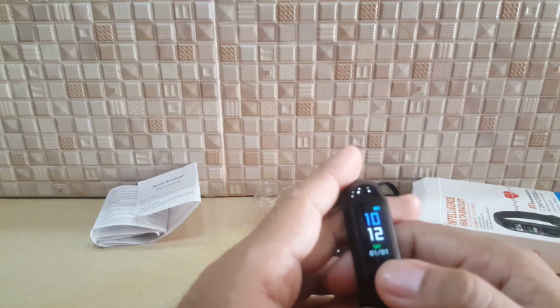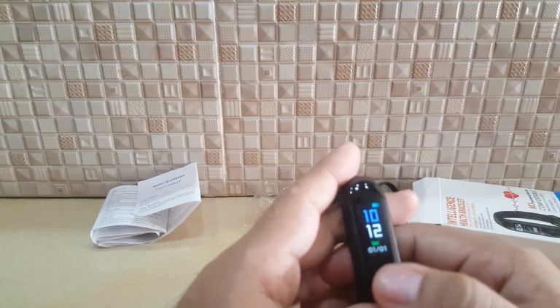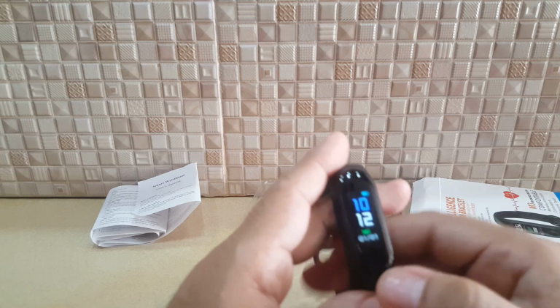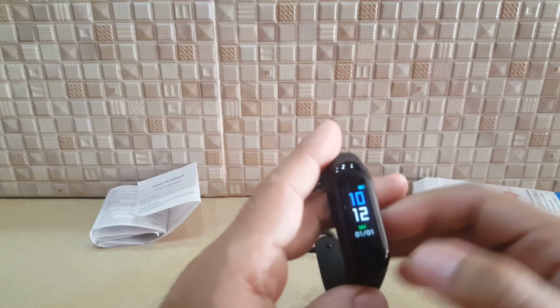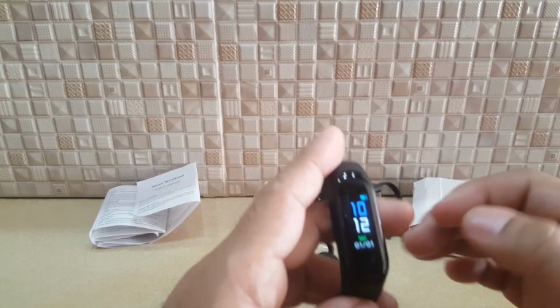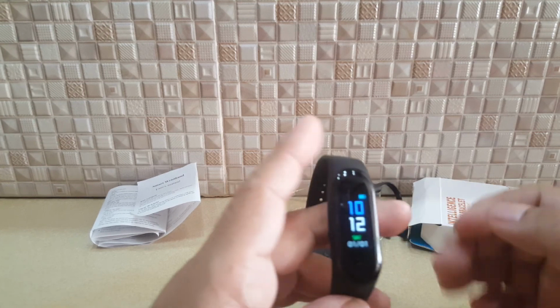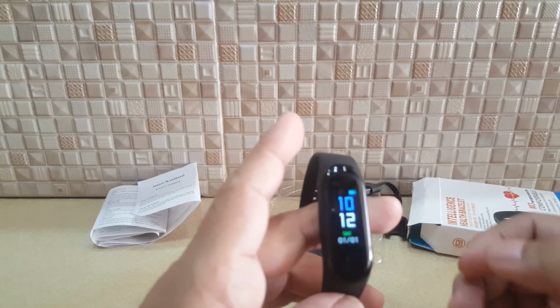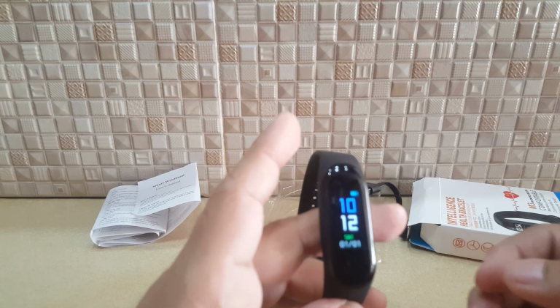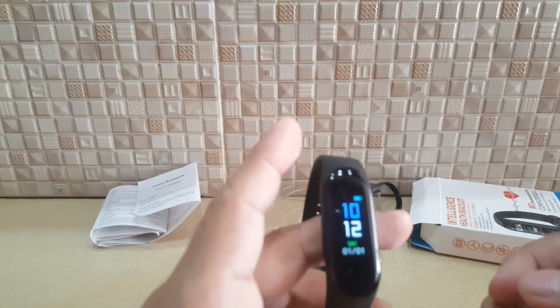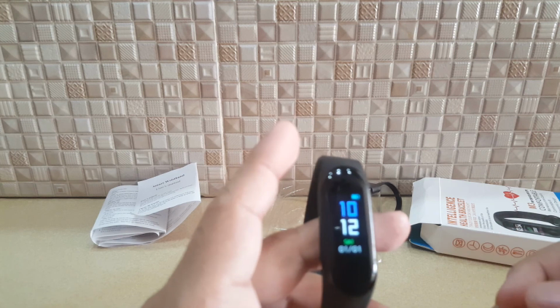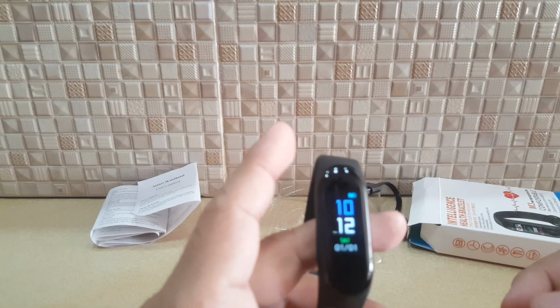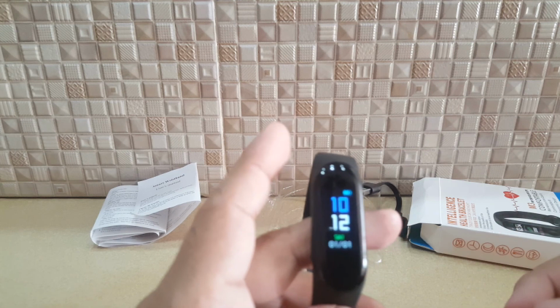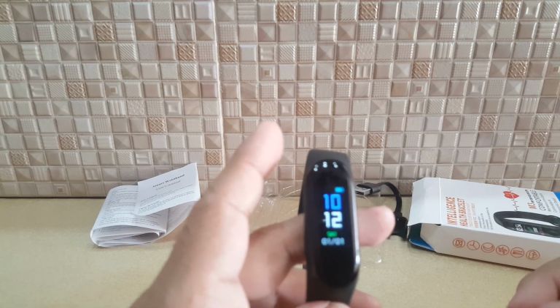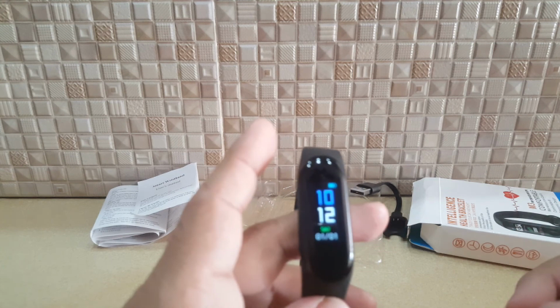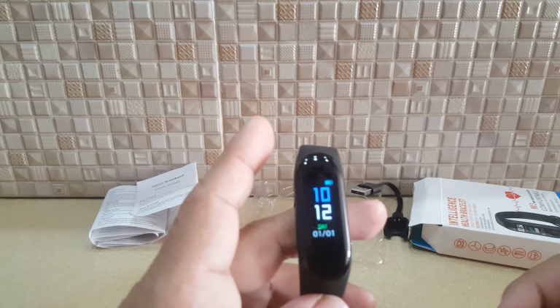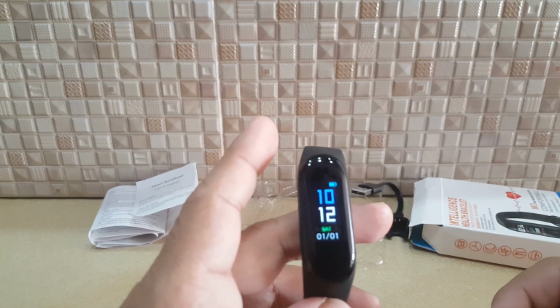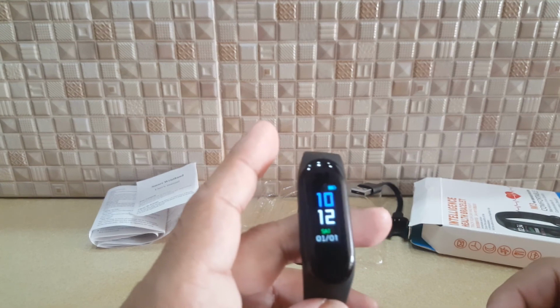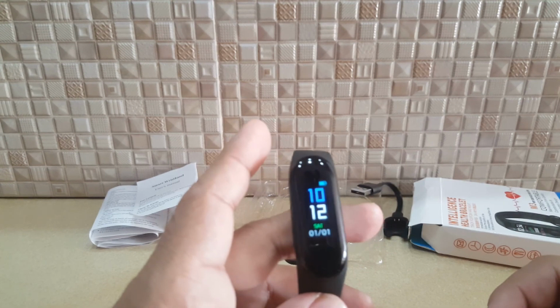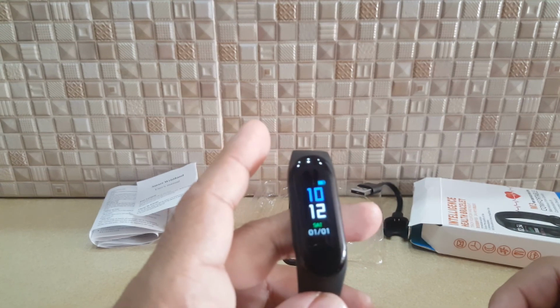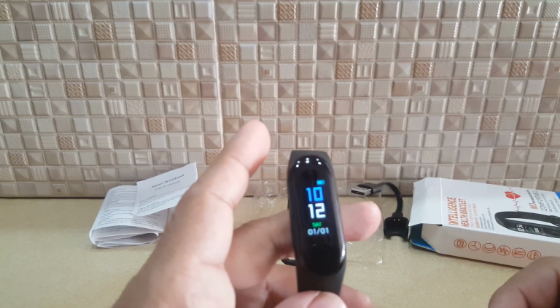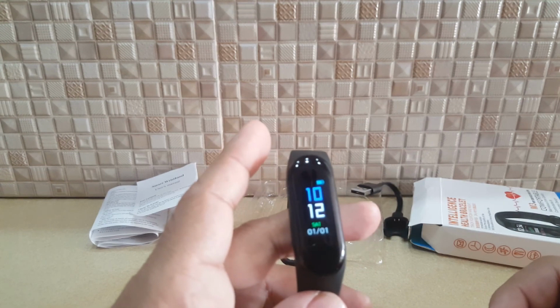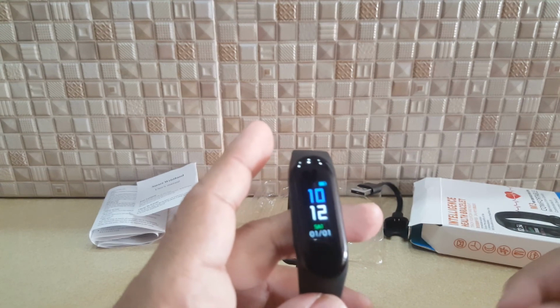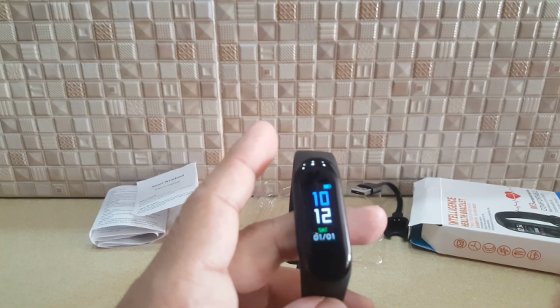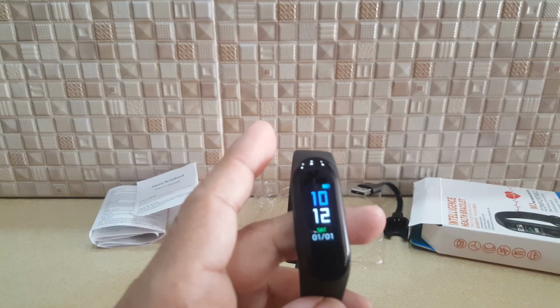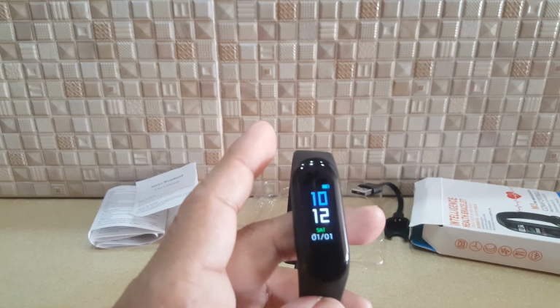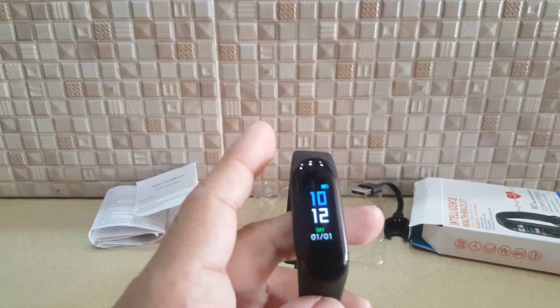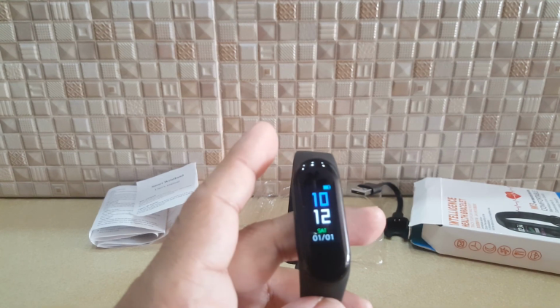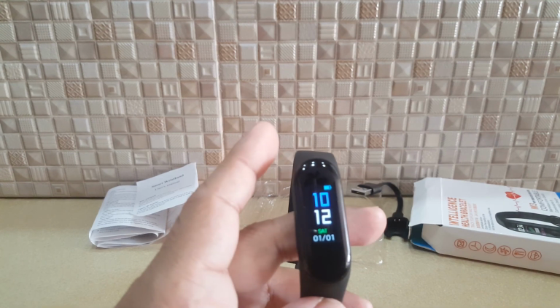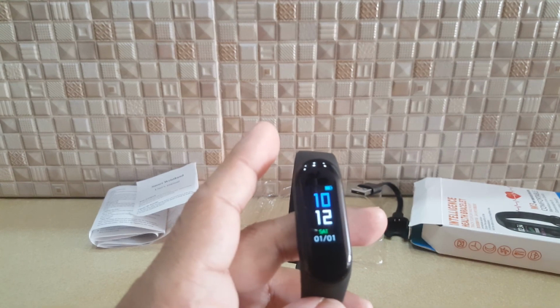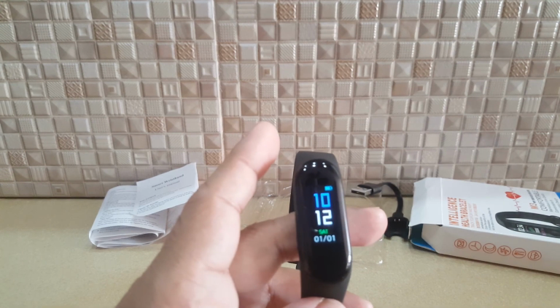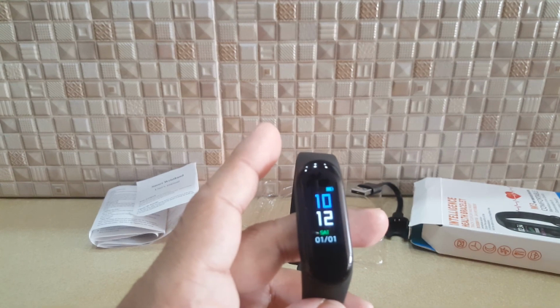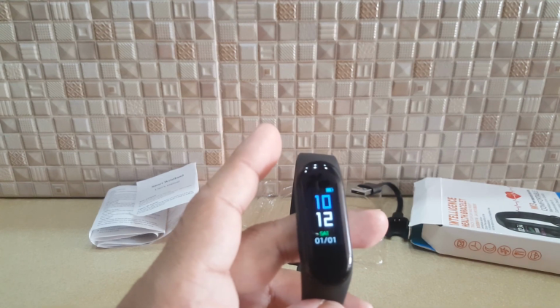That's it, folks — you've got yourself an M3 band. Thank you!